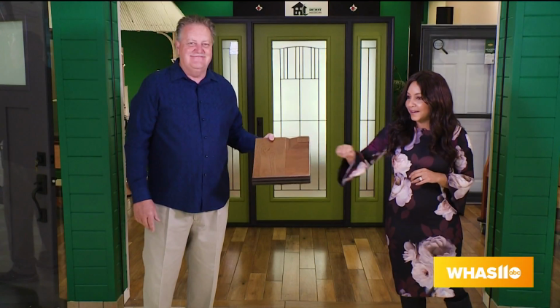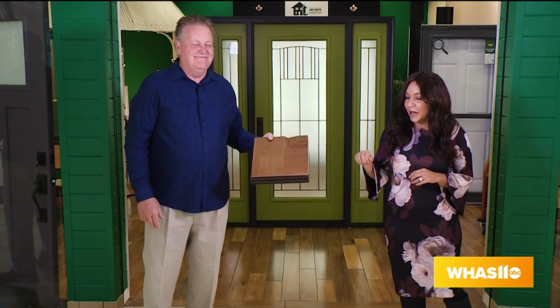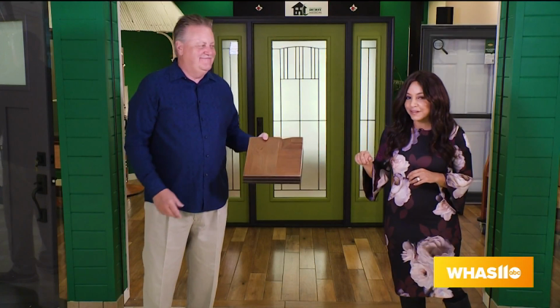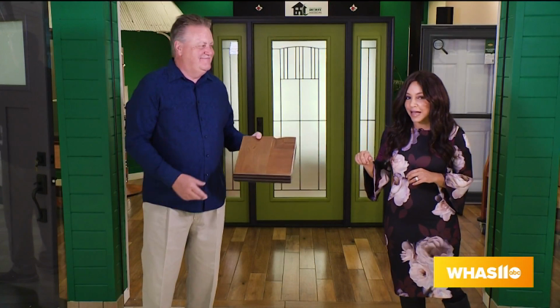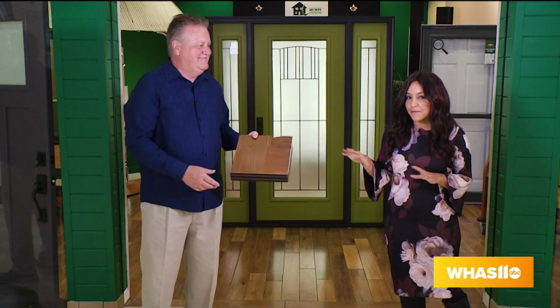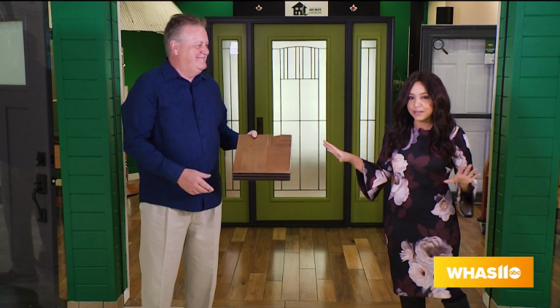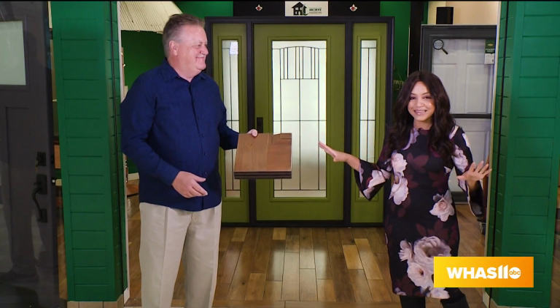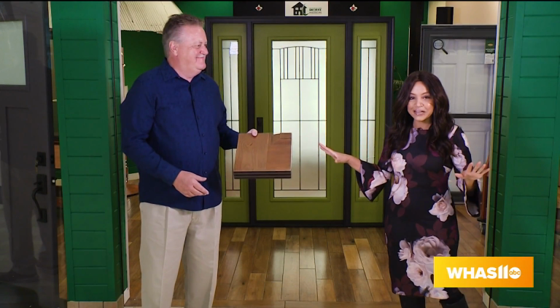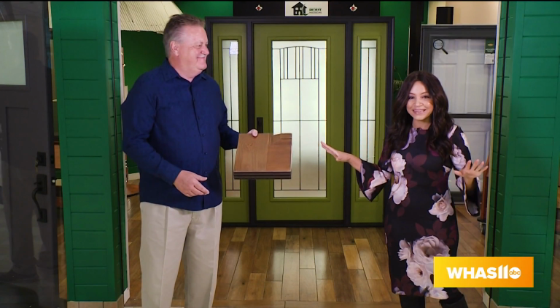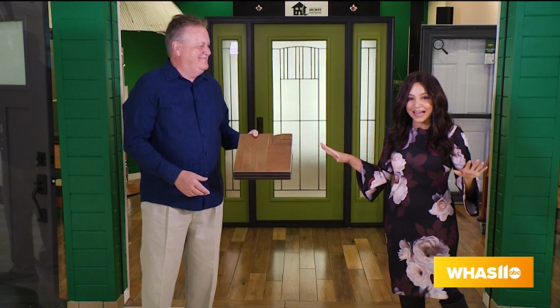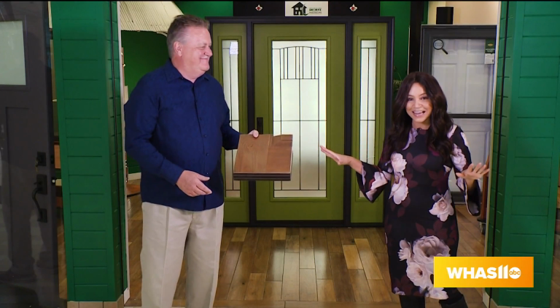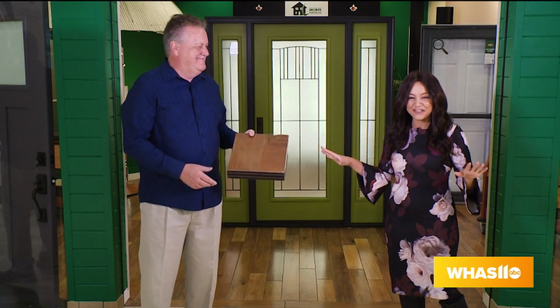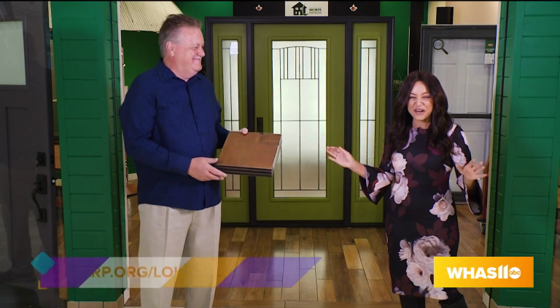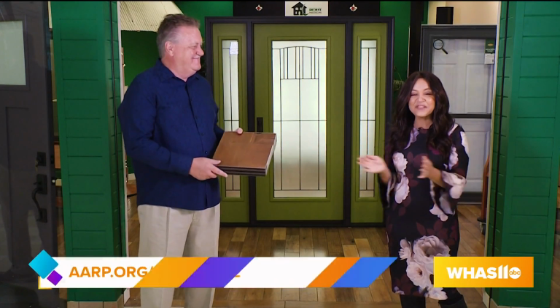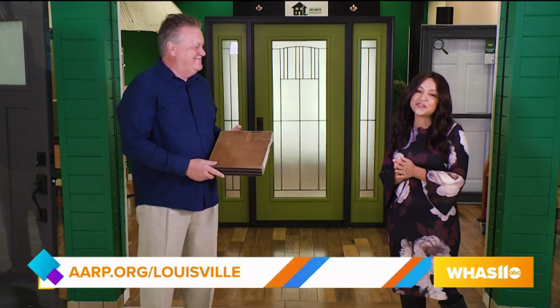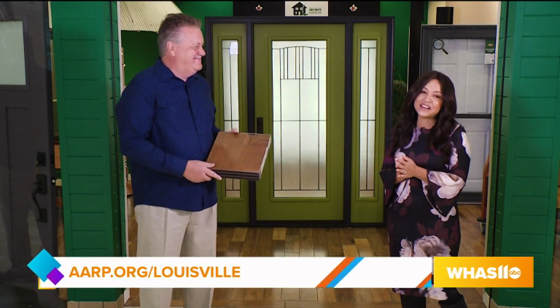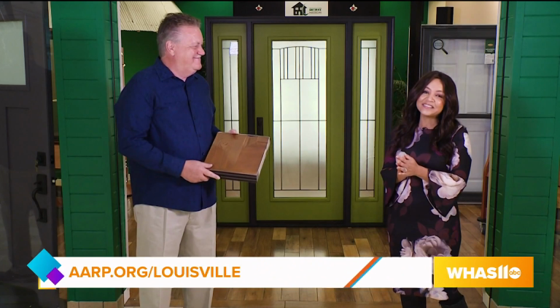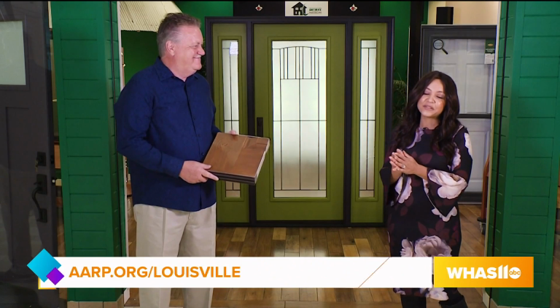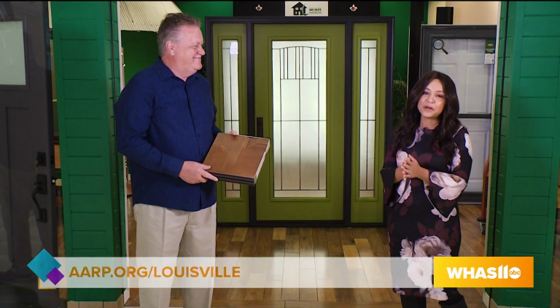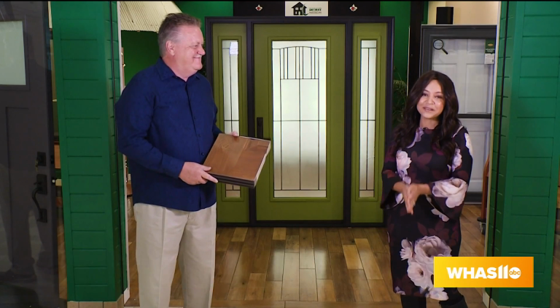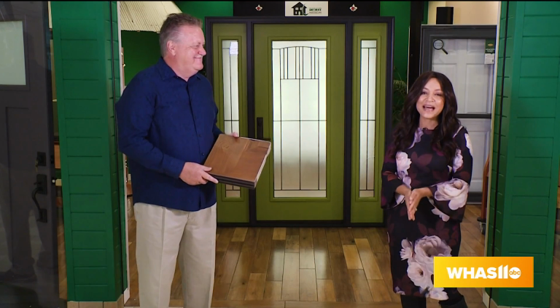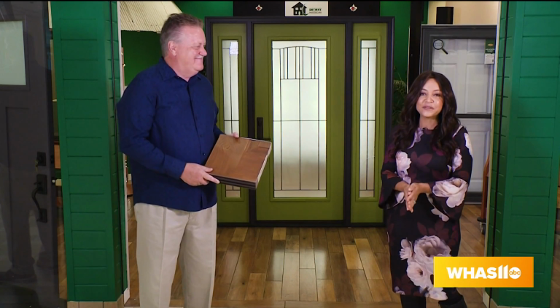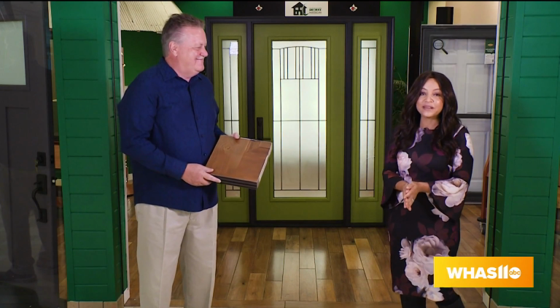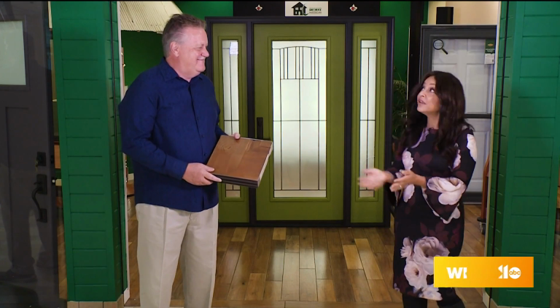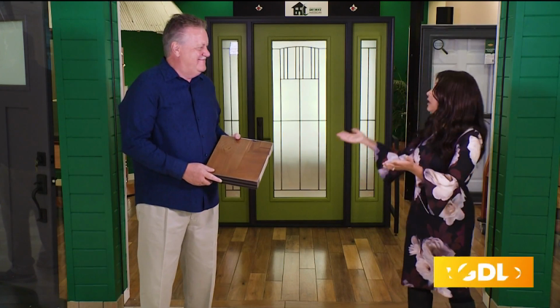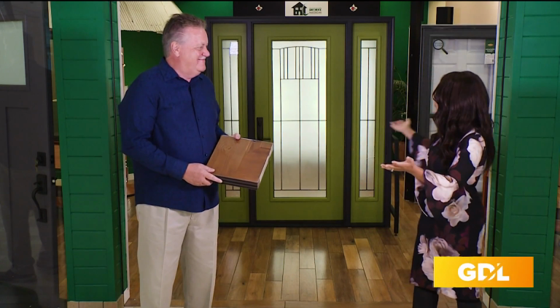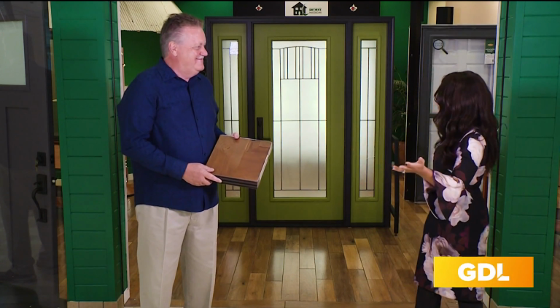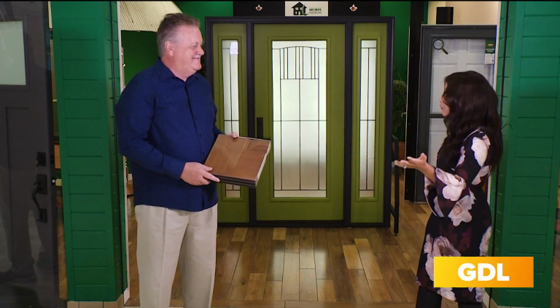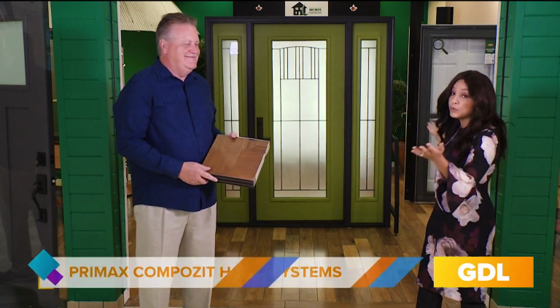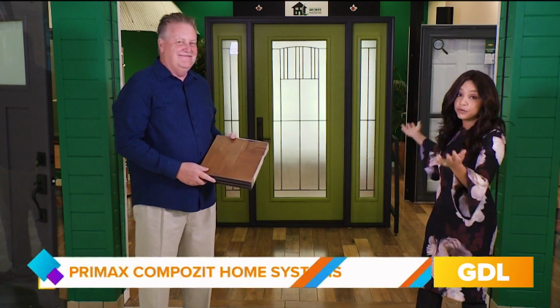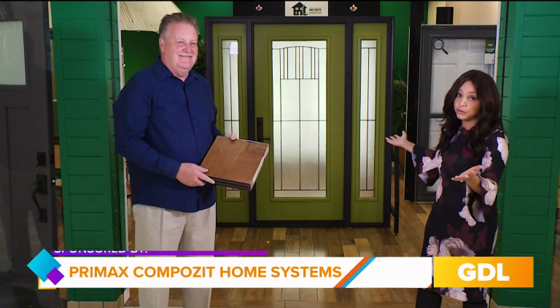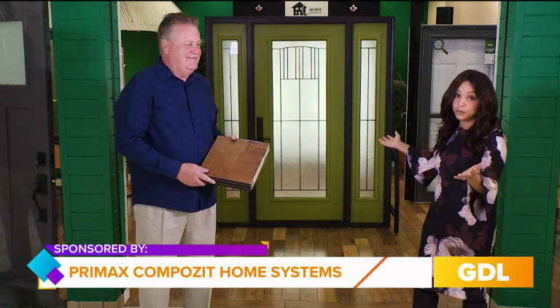I feel like I'm at the beginning of a knock knock joke. I'm with George Jenkins here at the Mall St. Matthews at his wonderful, beautiful new store.